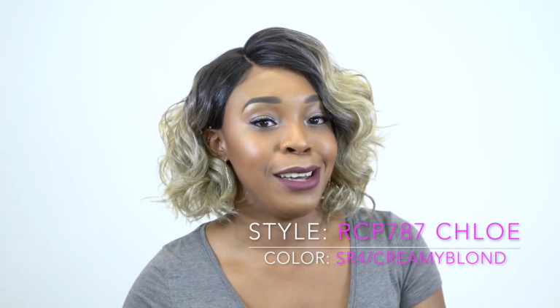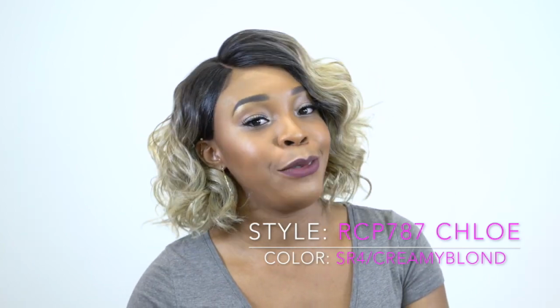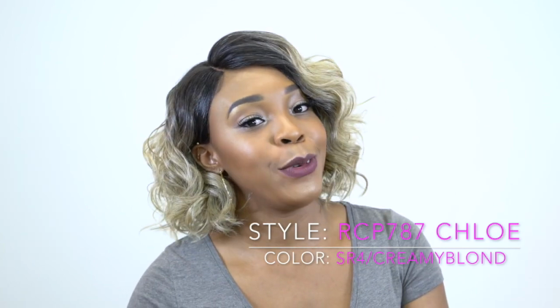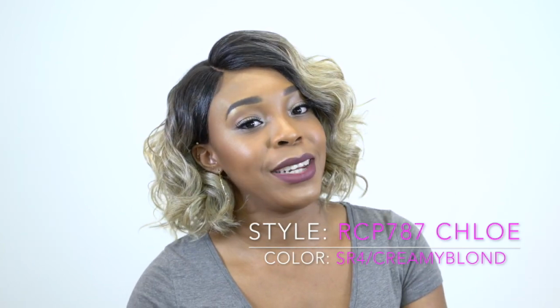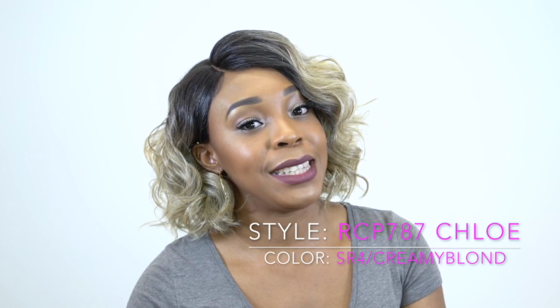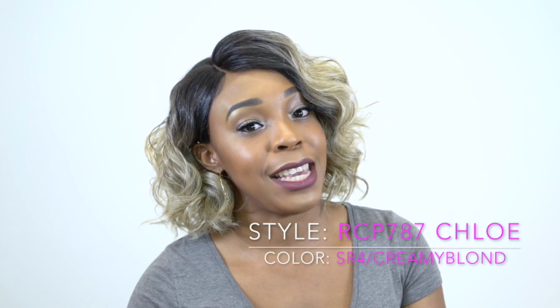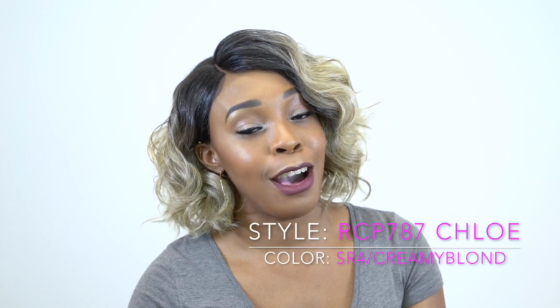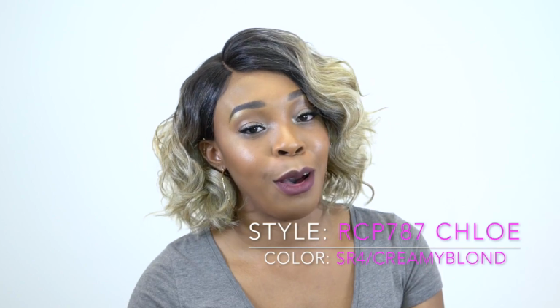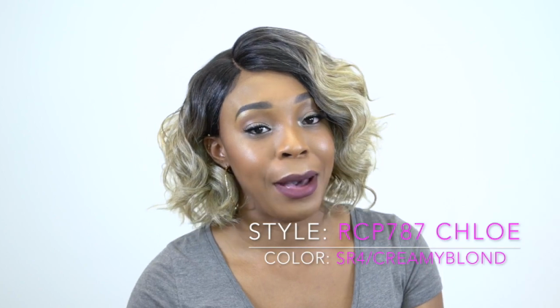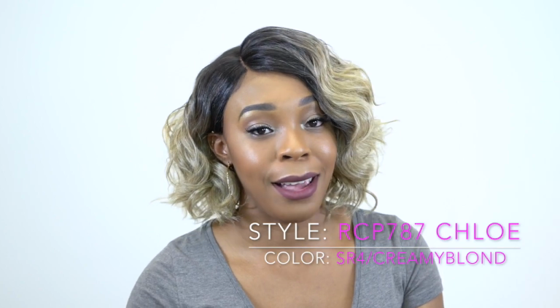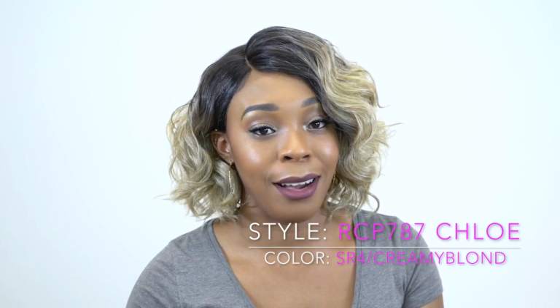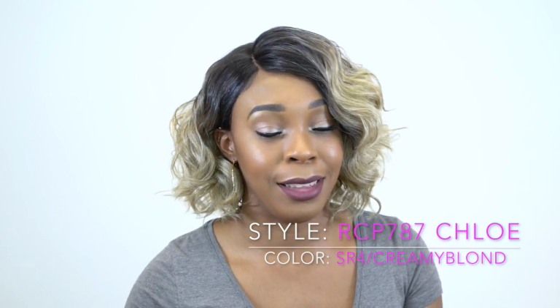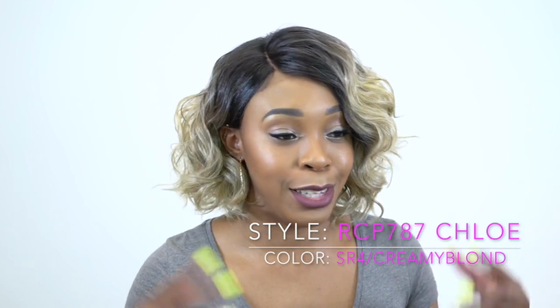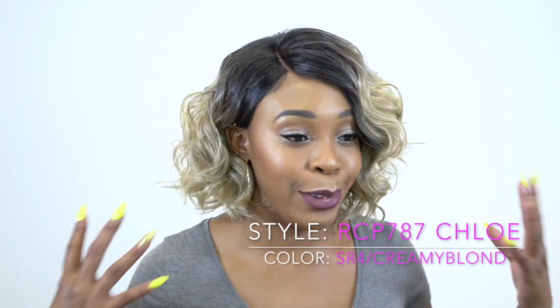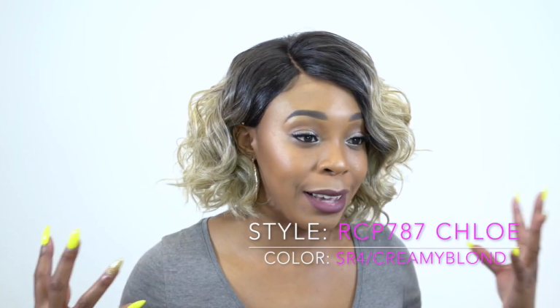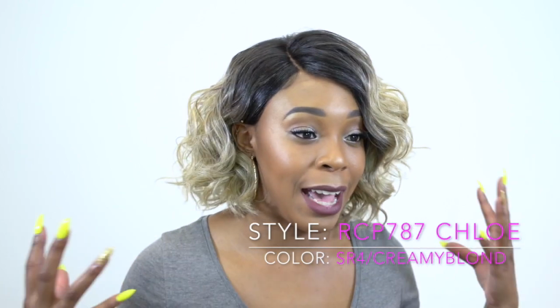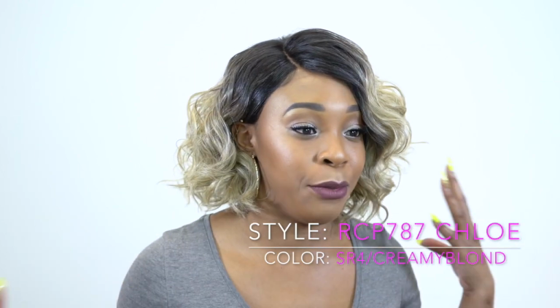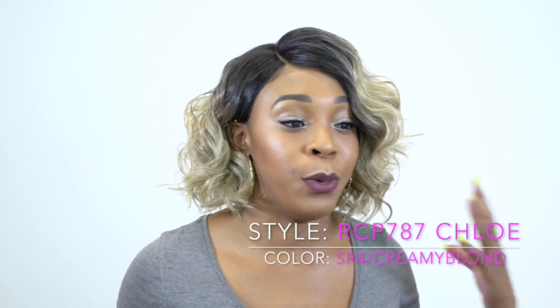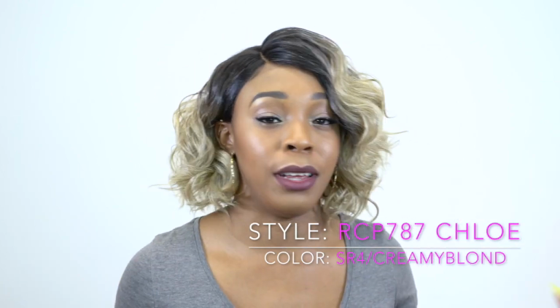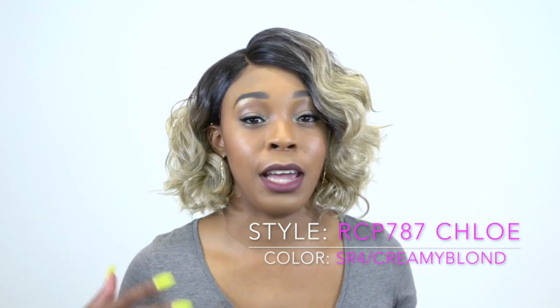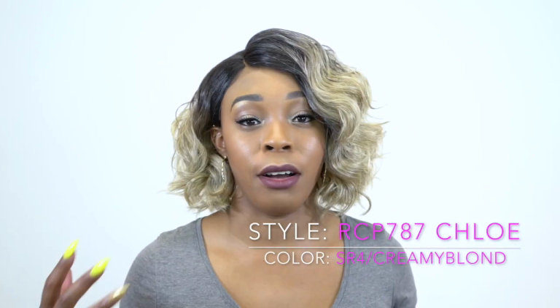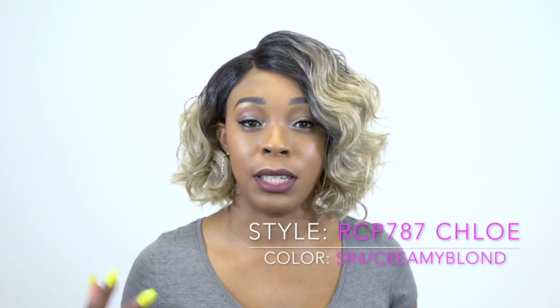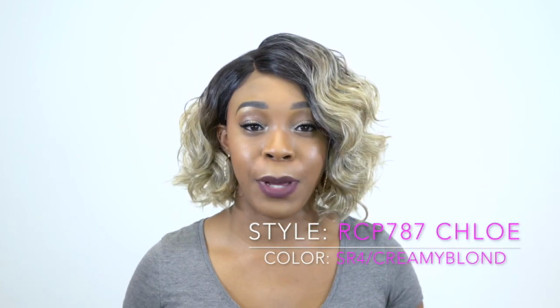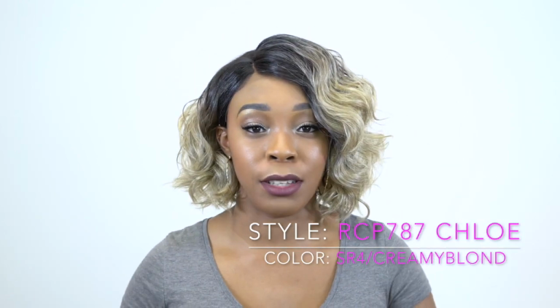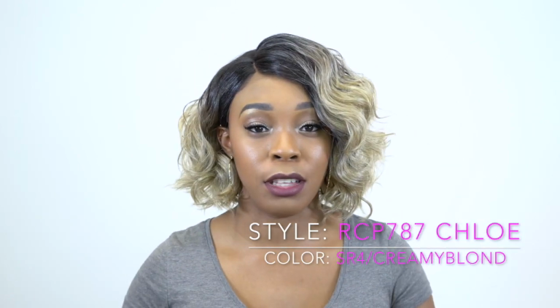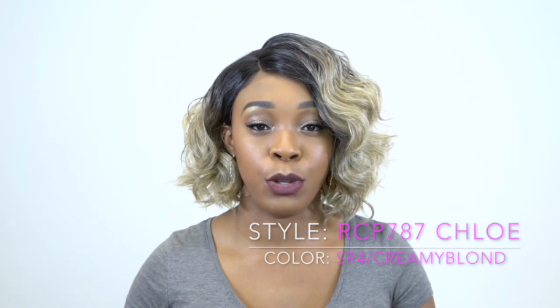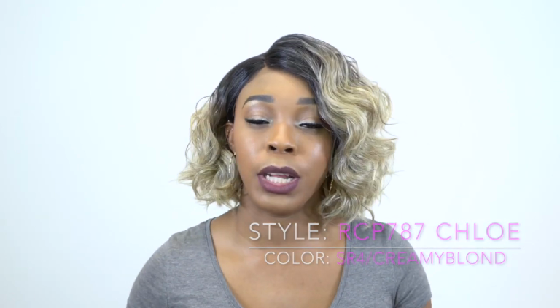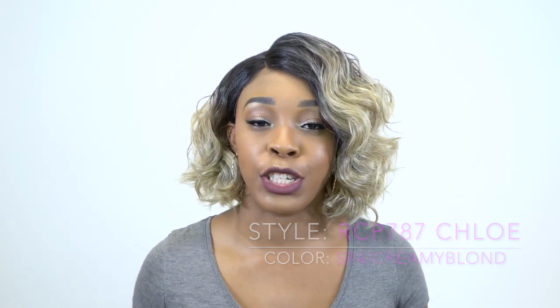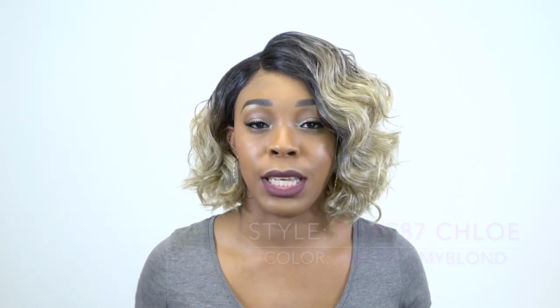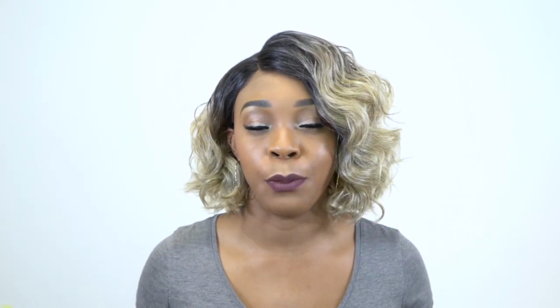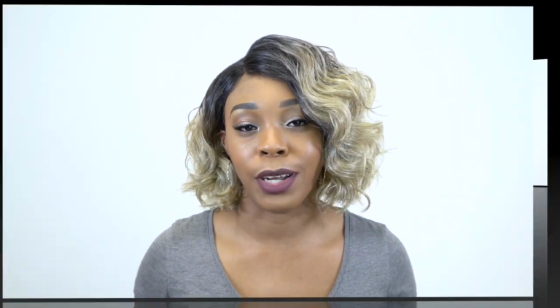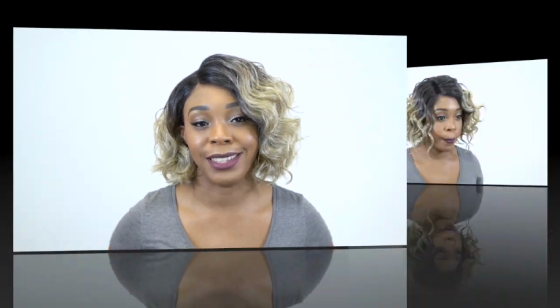If you want to see how I got this look and if you want to hear all the specs on this unit, just keep watching.